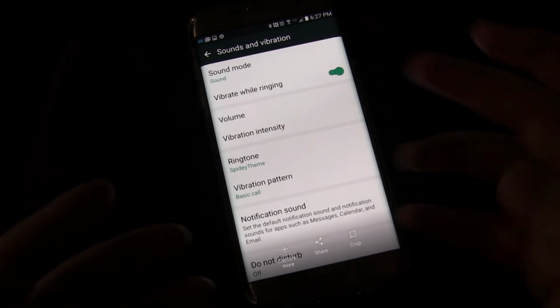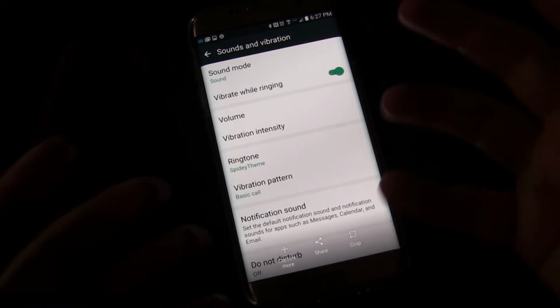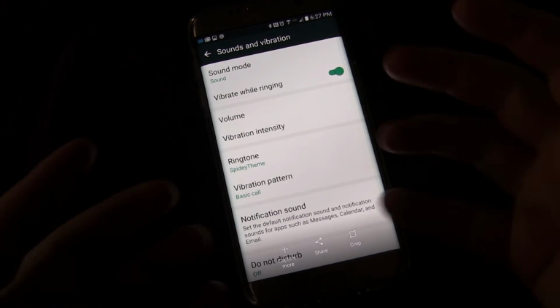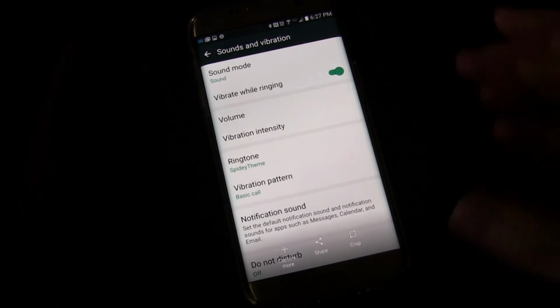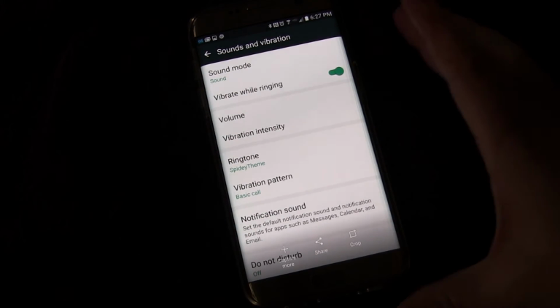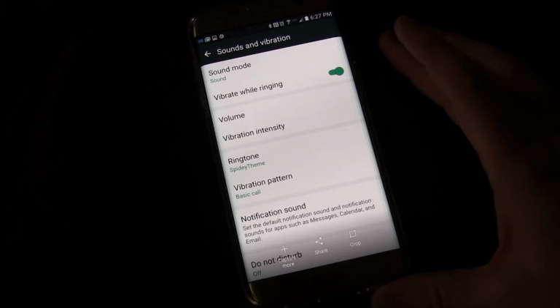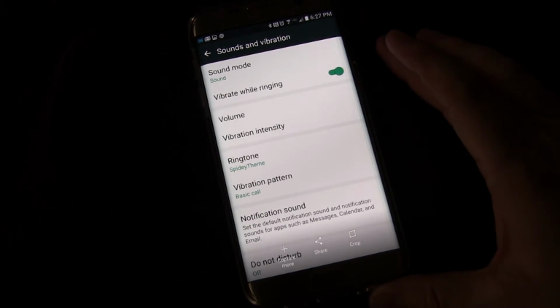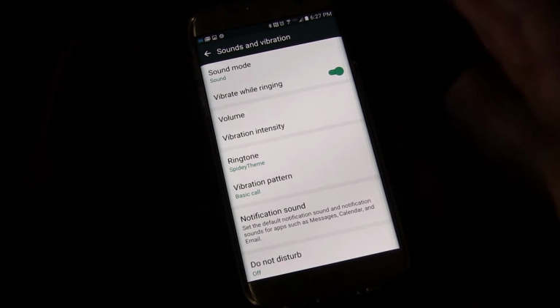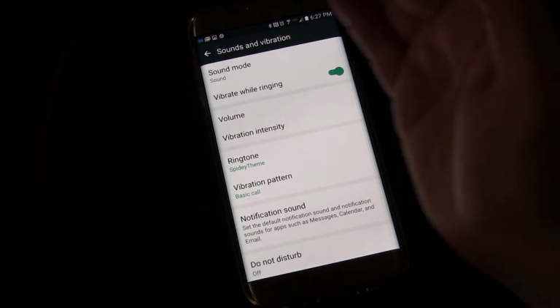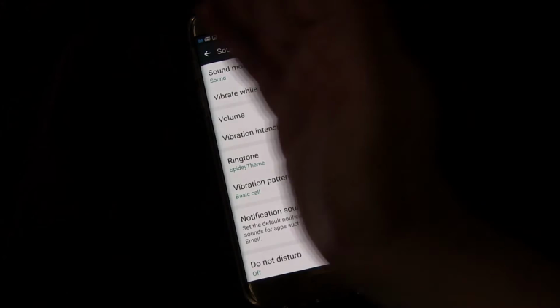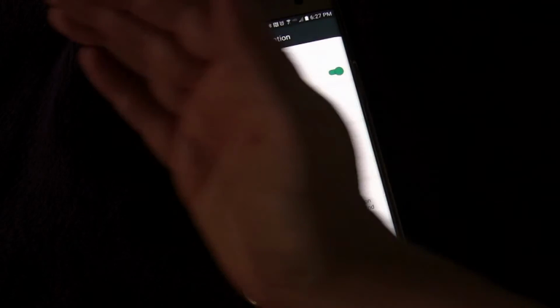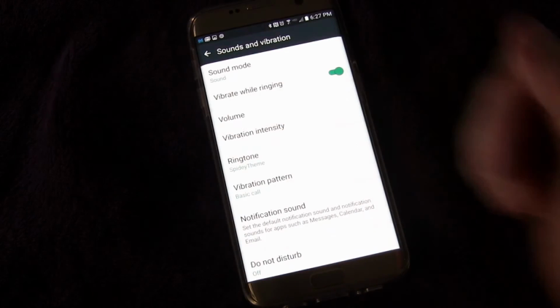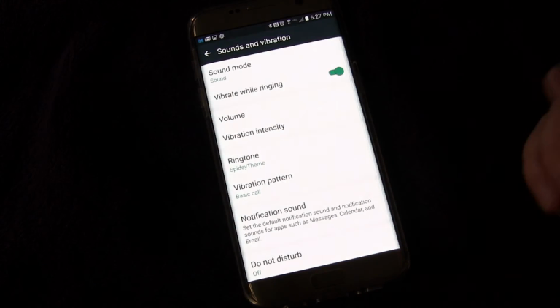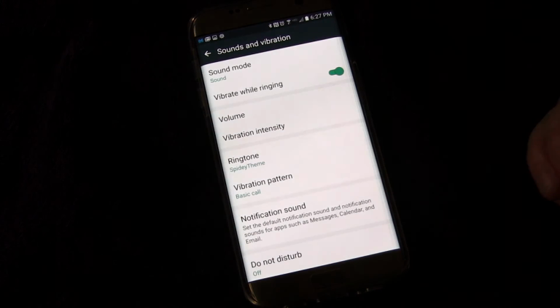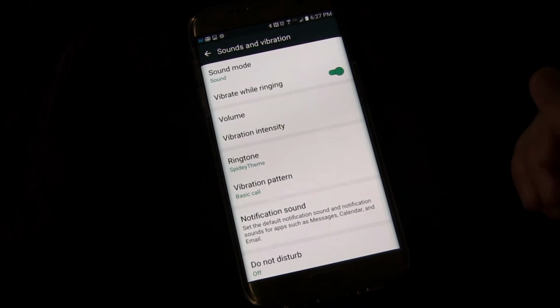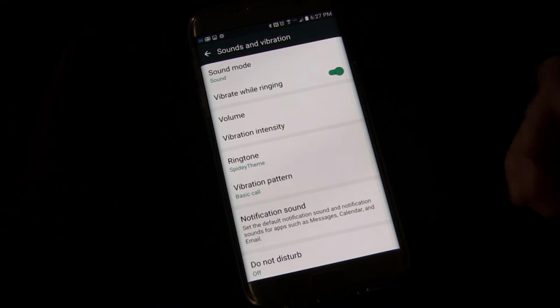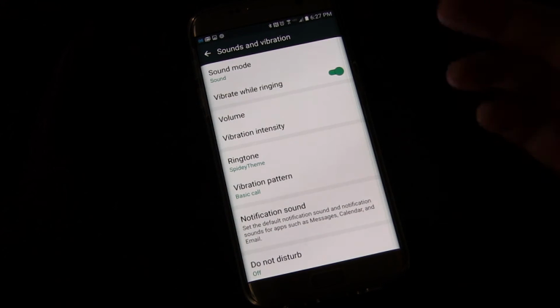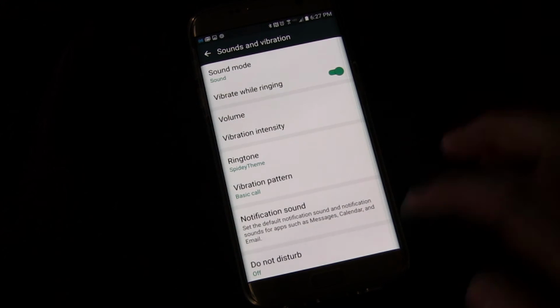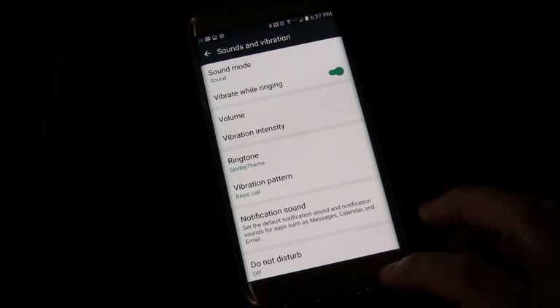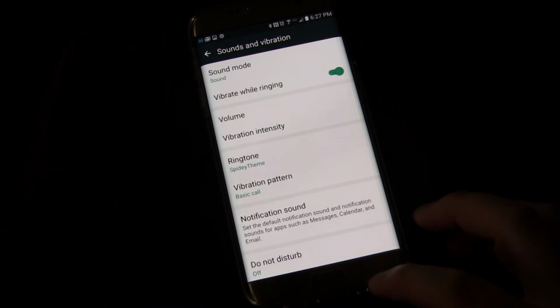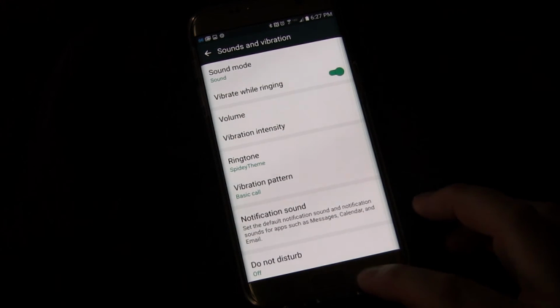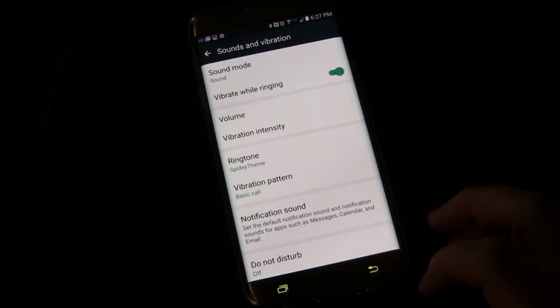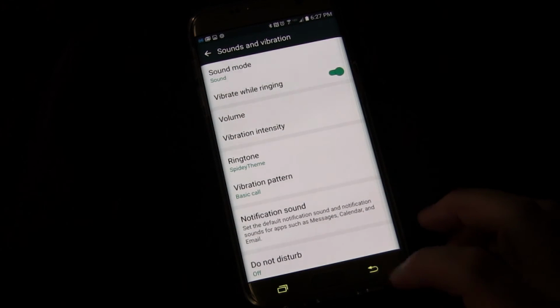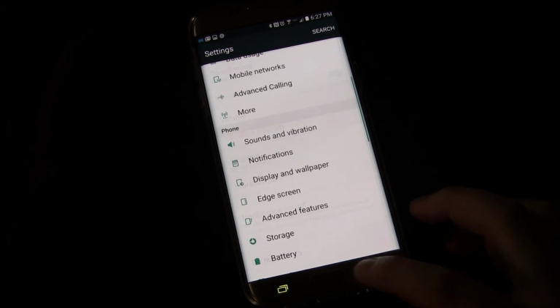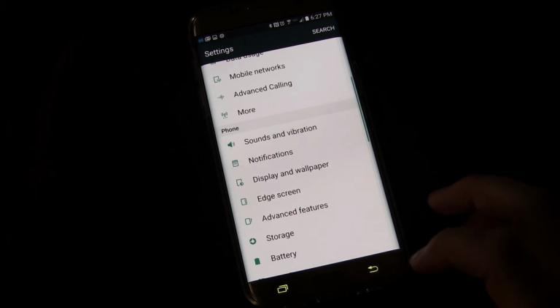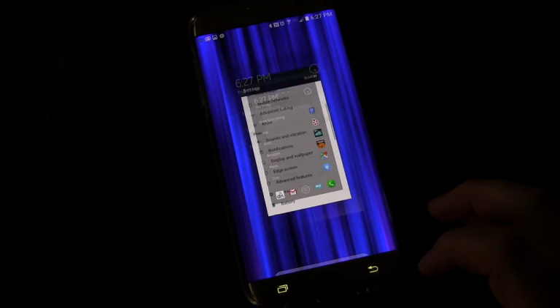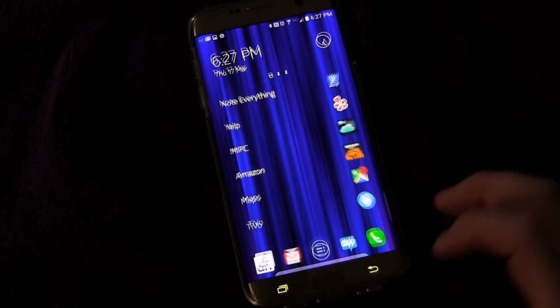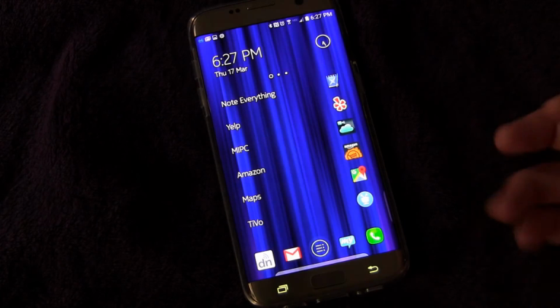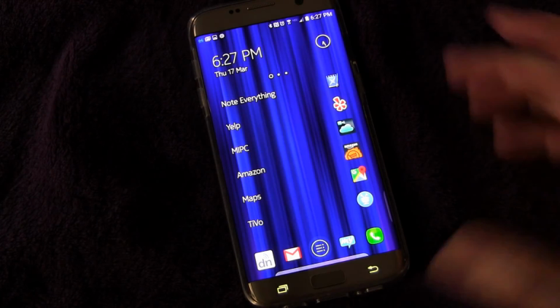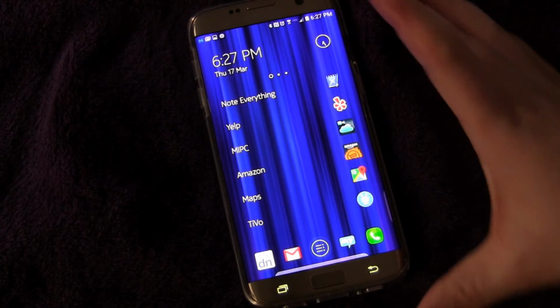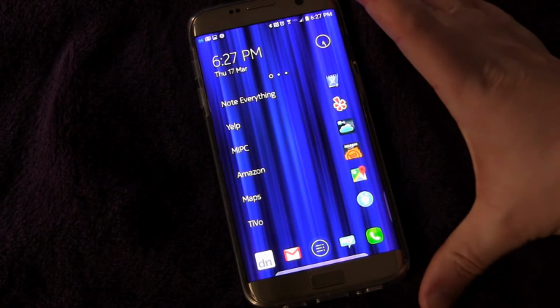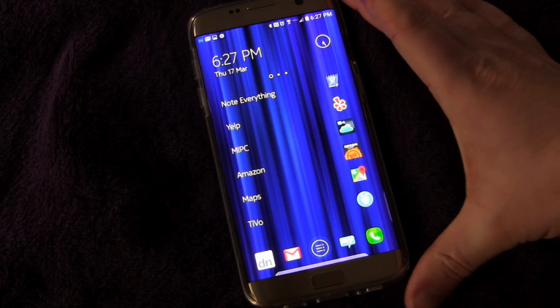It's hard to do around my camera, but you just swipe the palm of your hand across the screen and you get a nice screenshot. And that's how that works.